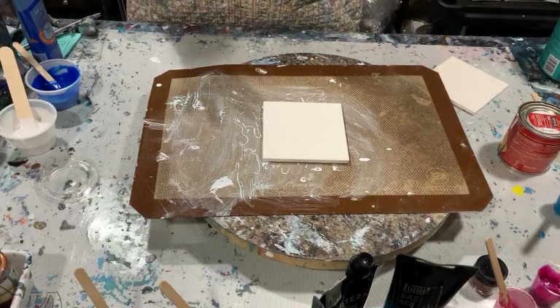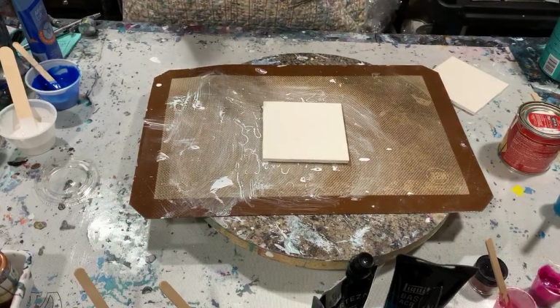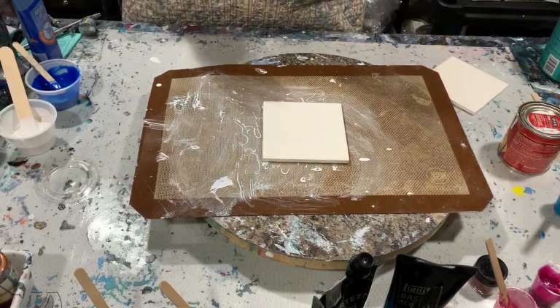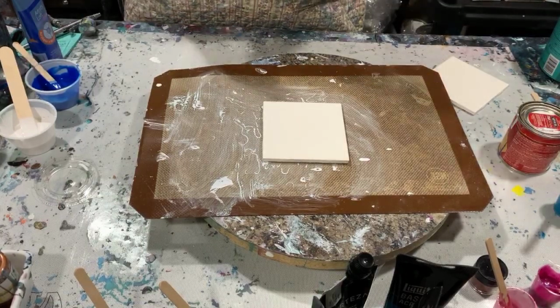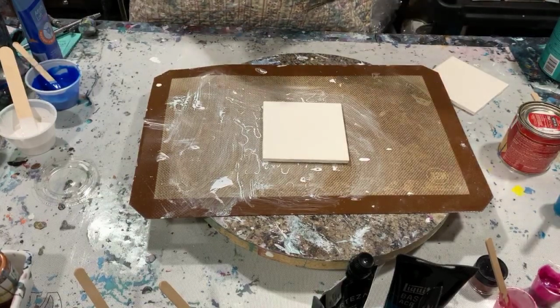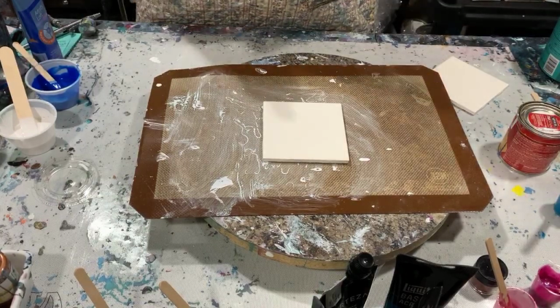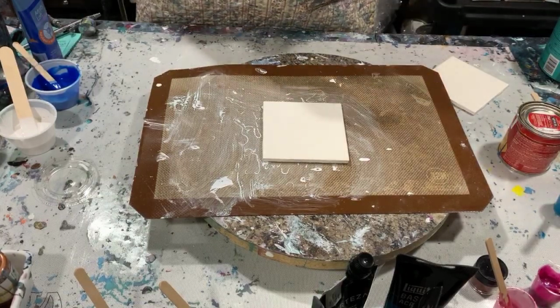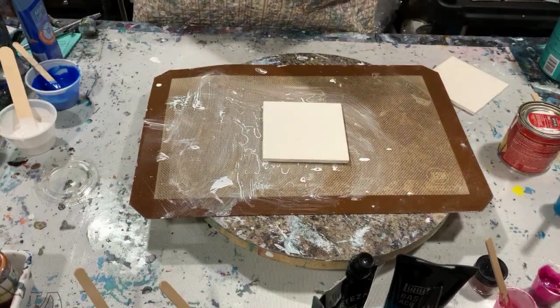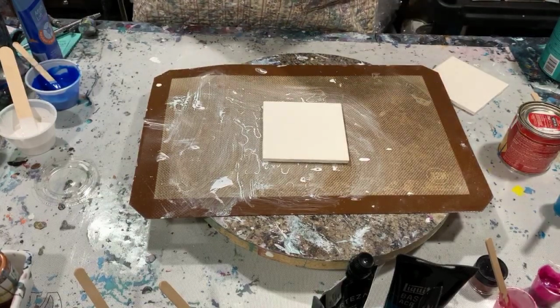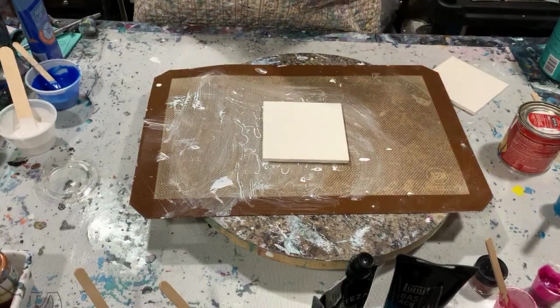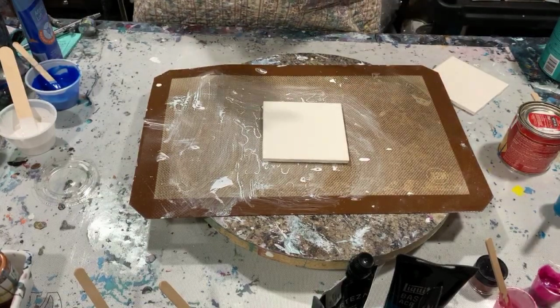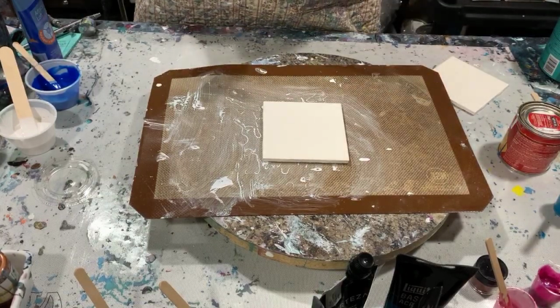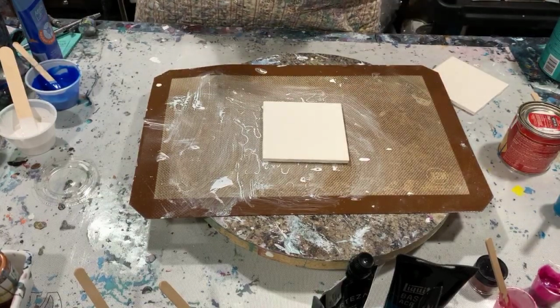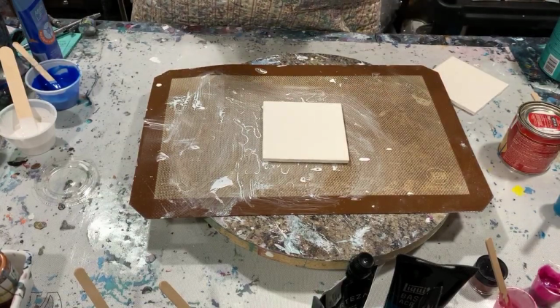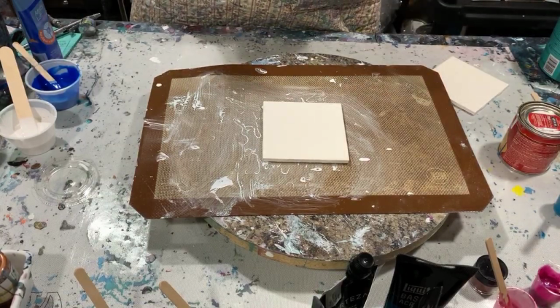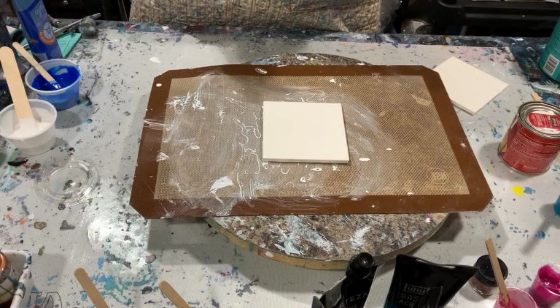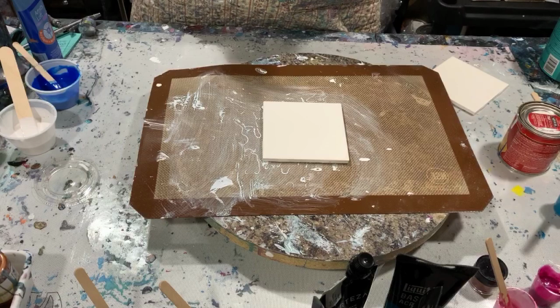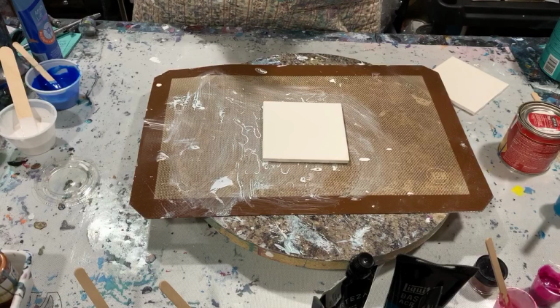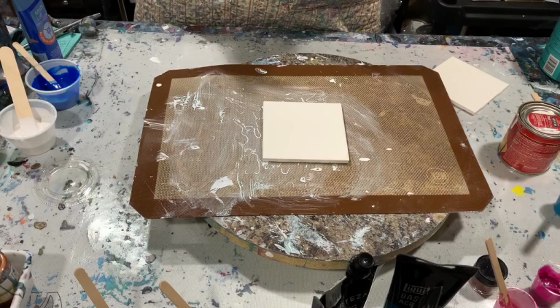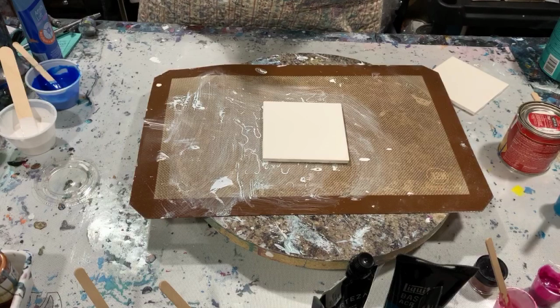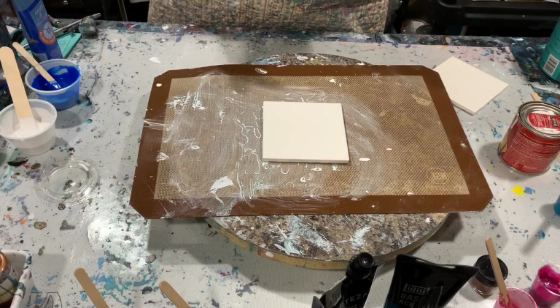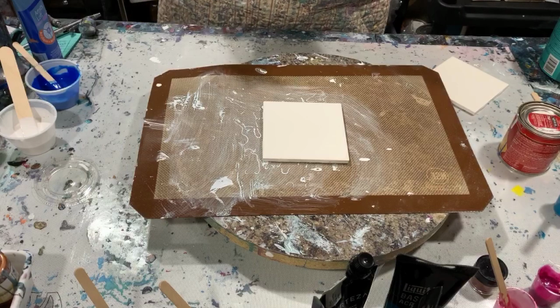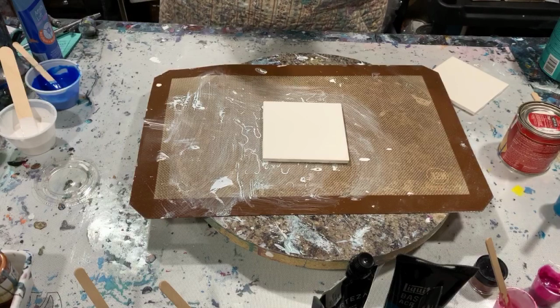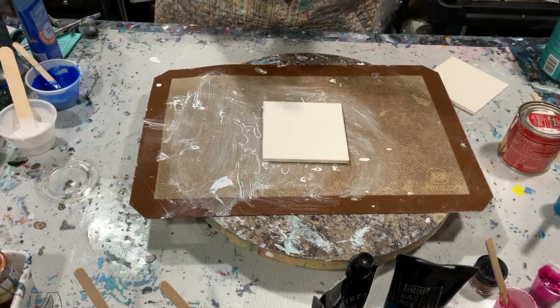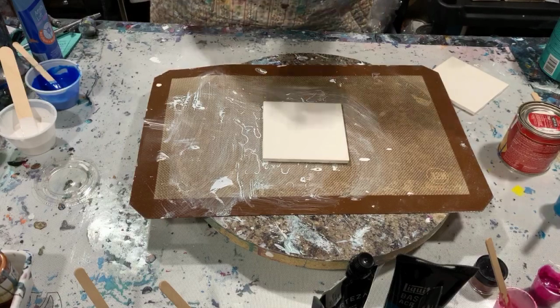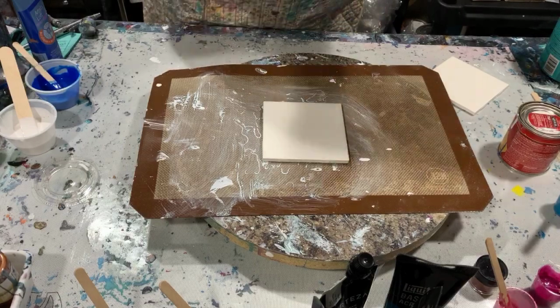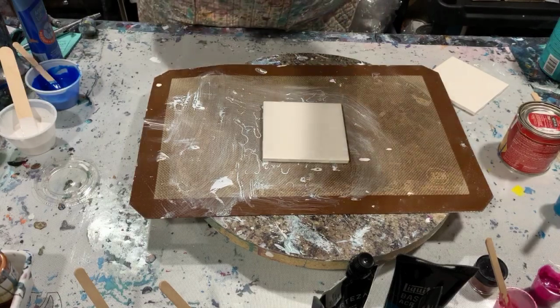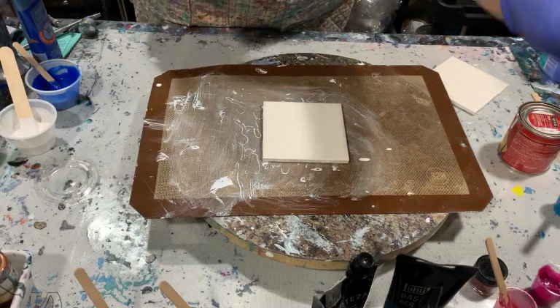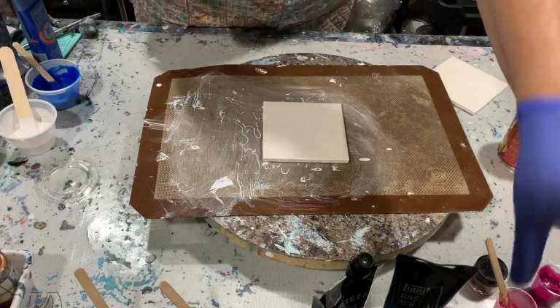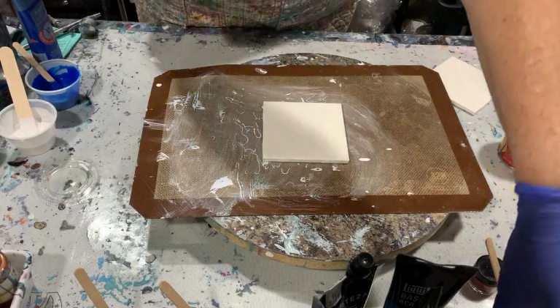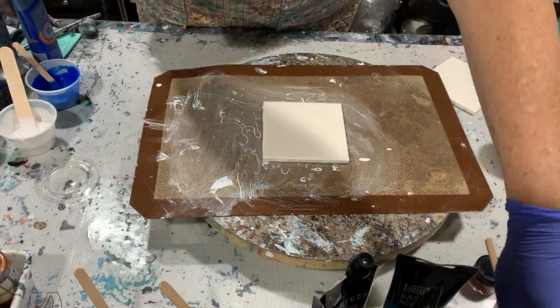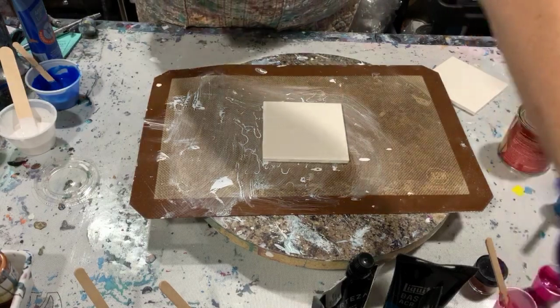And then I added about three parts of that pouring medium to one part paint. So let's go over my paints.